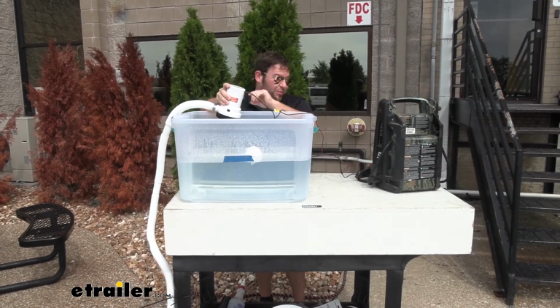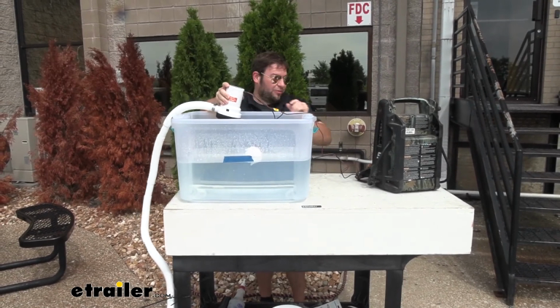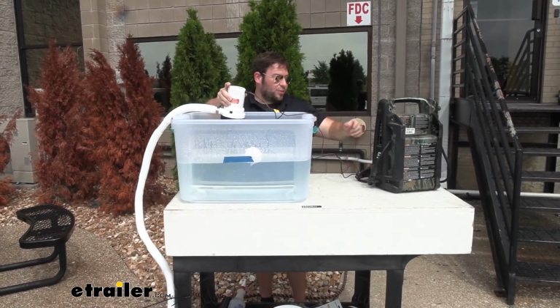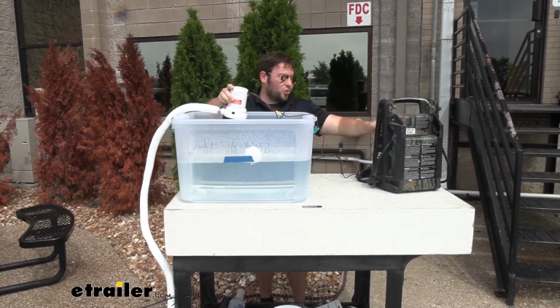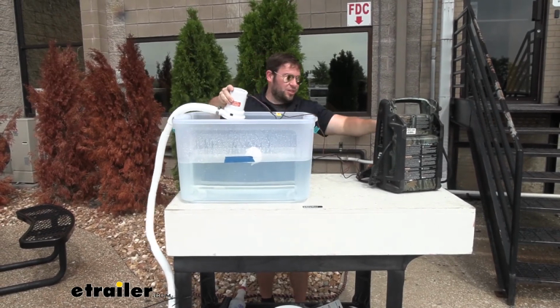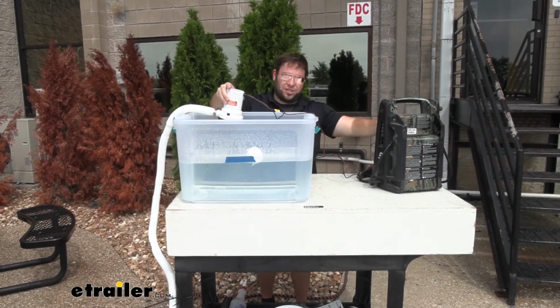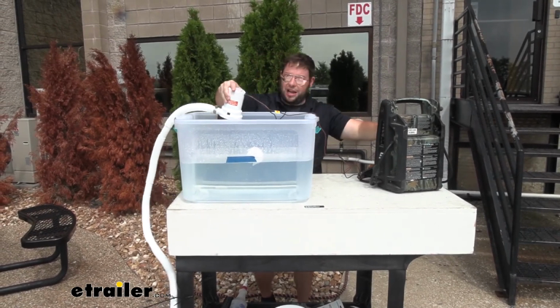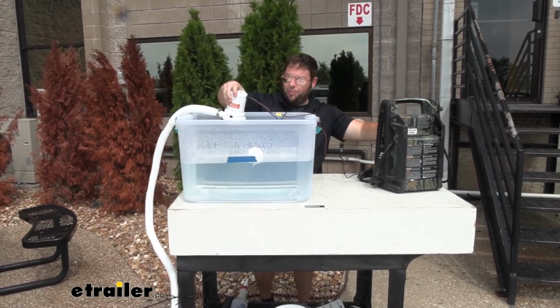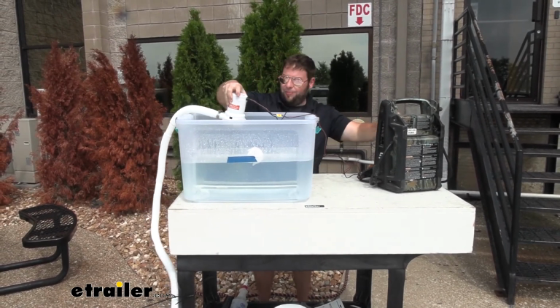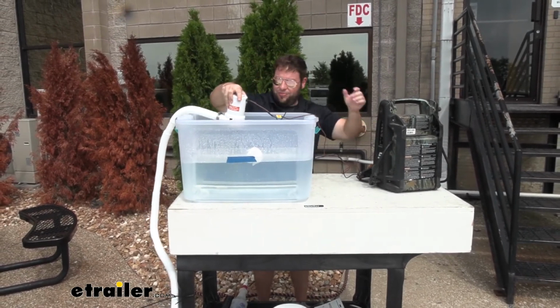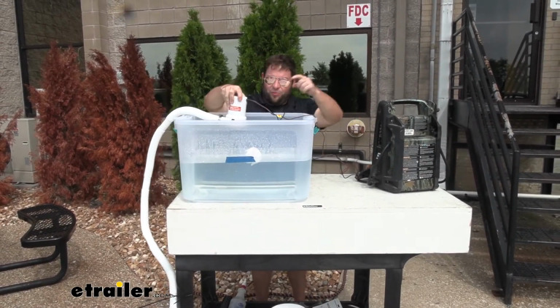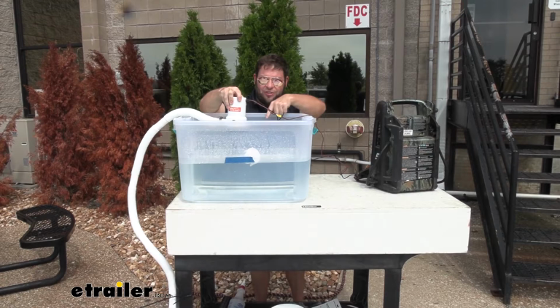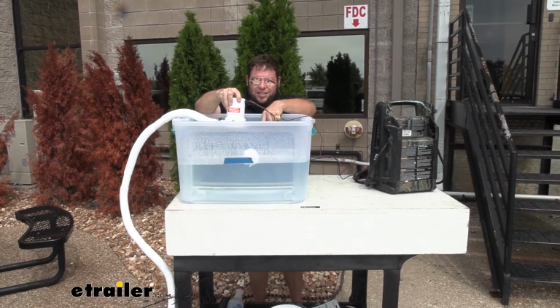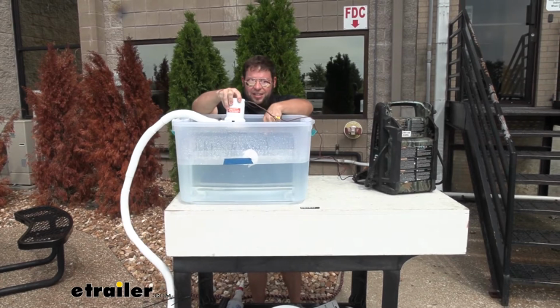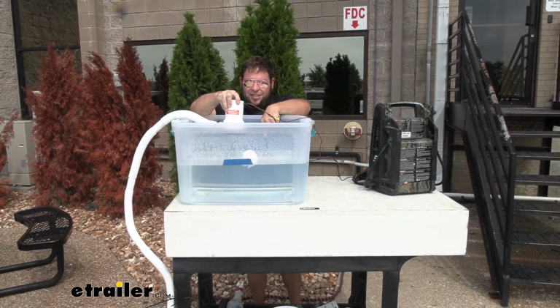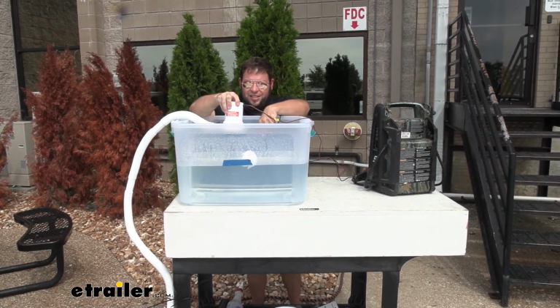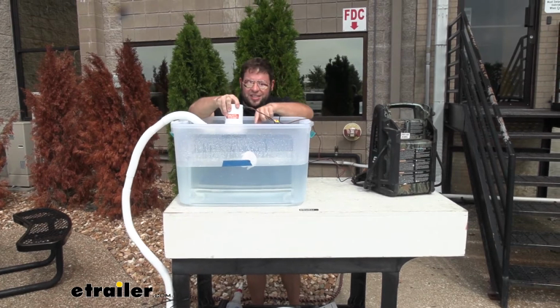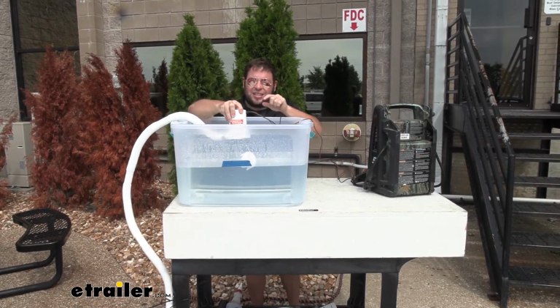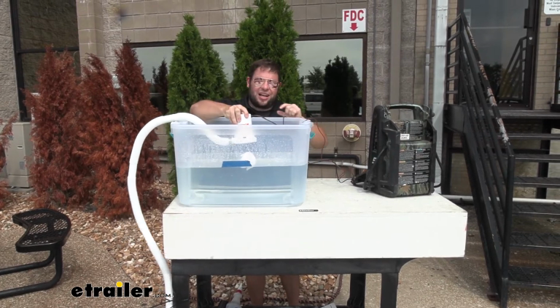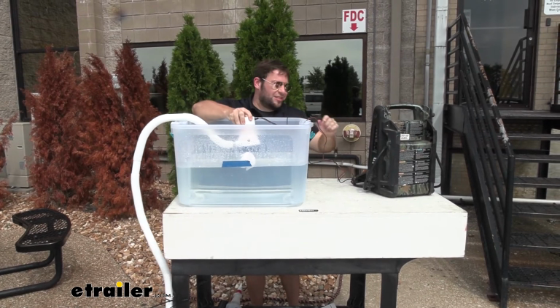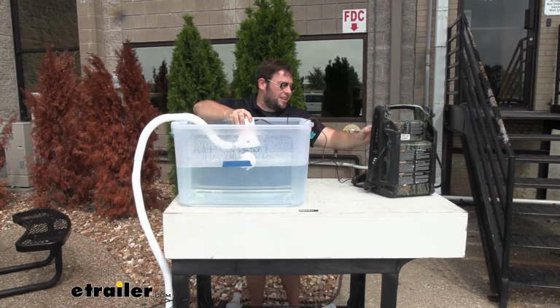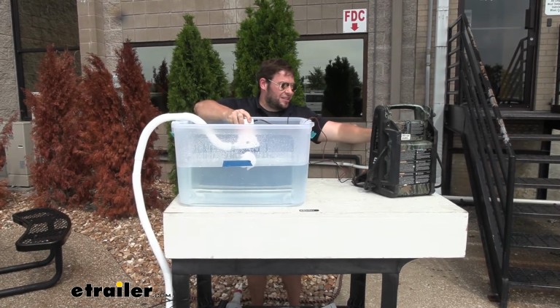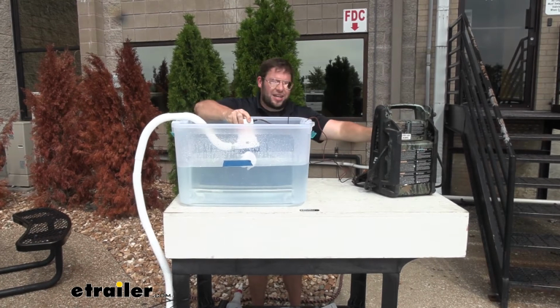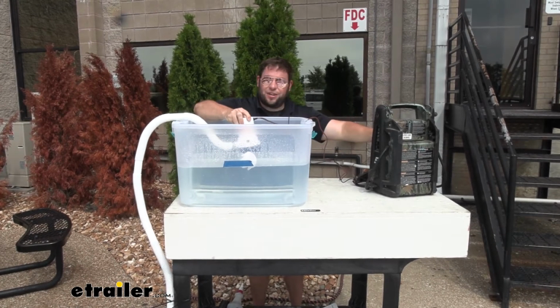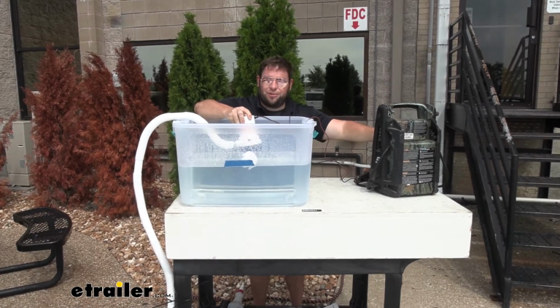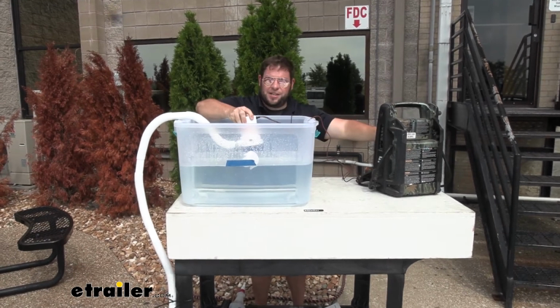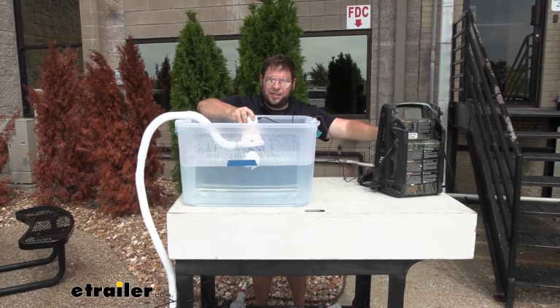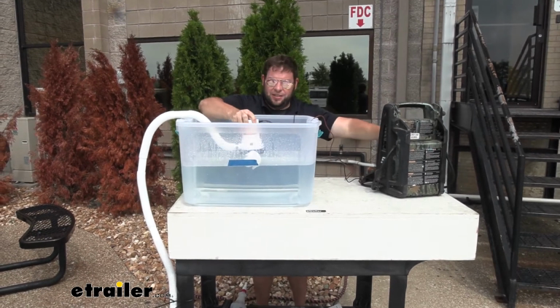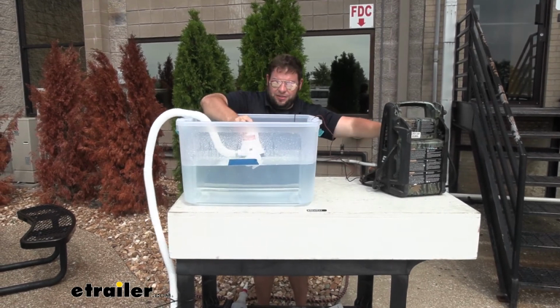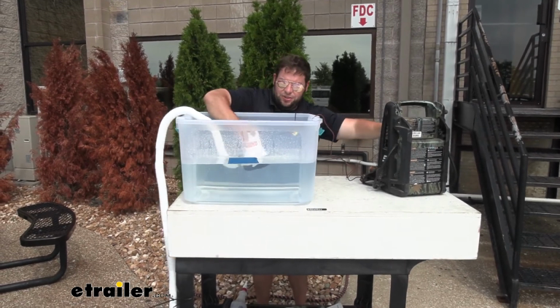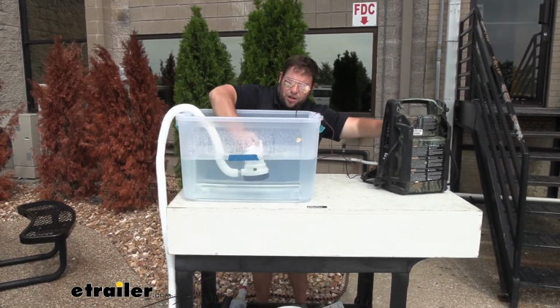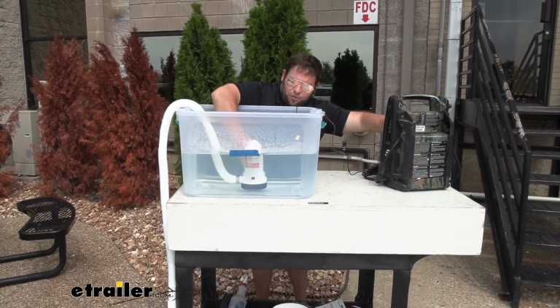I'm going to flip the switch and see how fast it gets this 10 gallons out of this tank. Let's go.